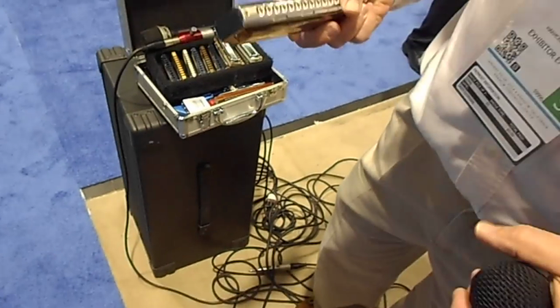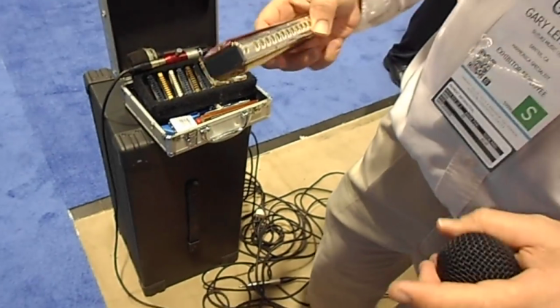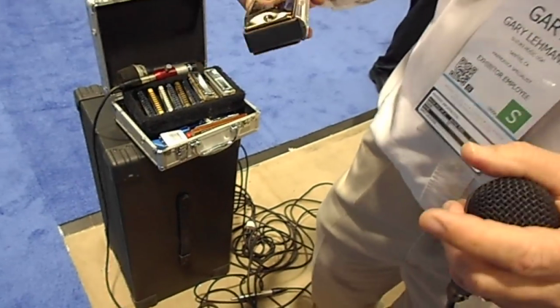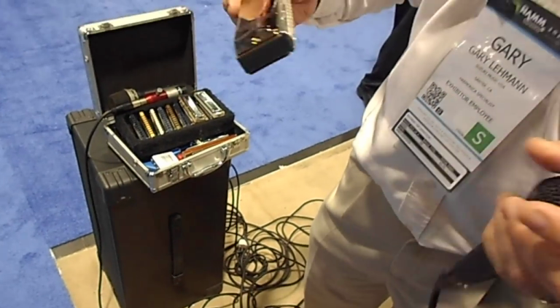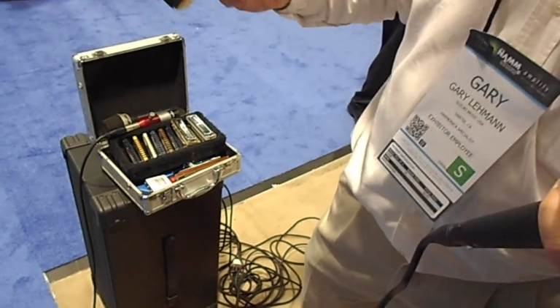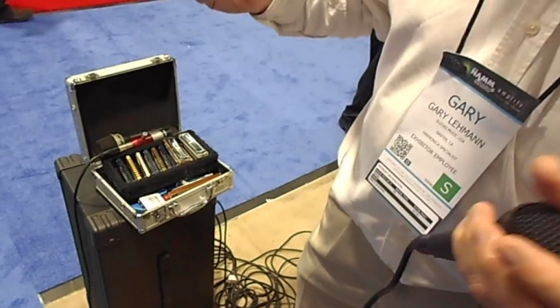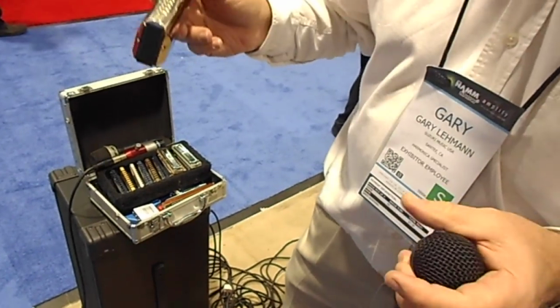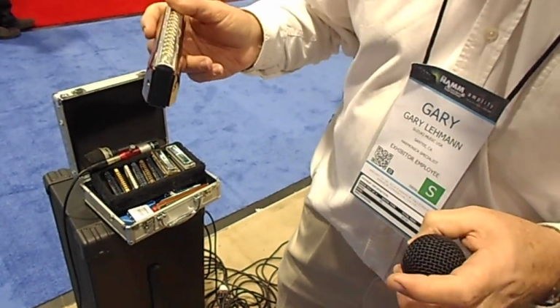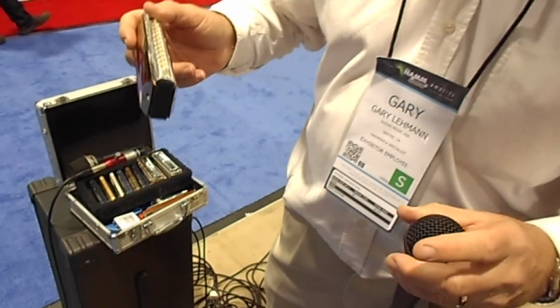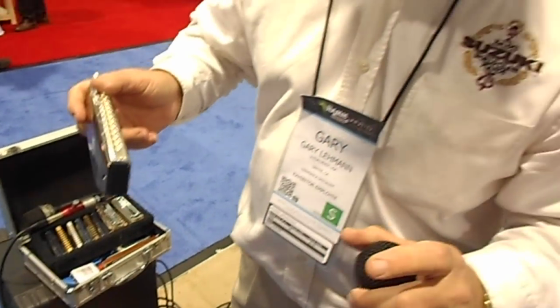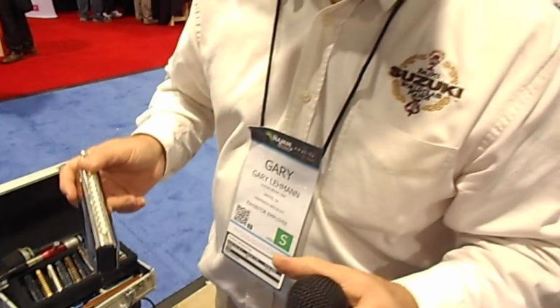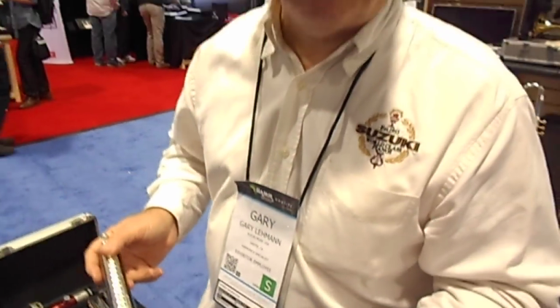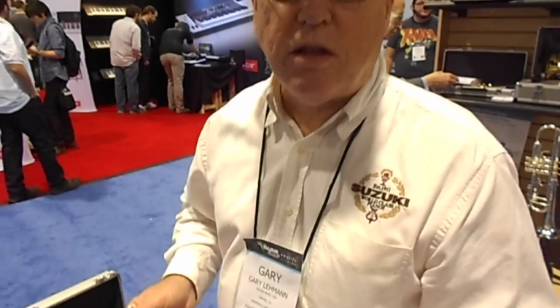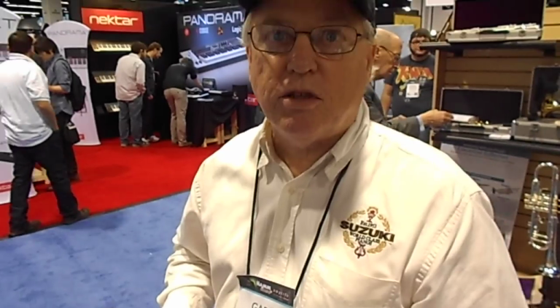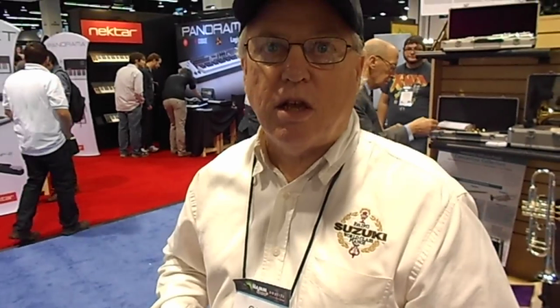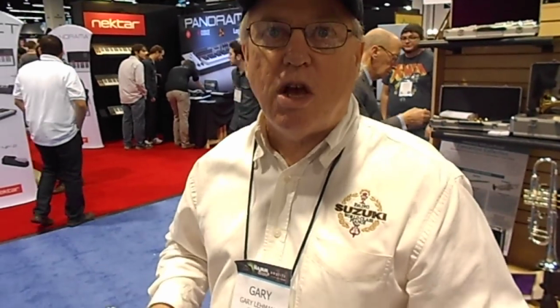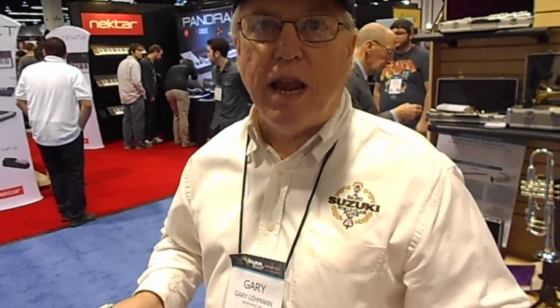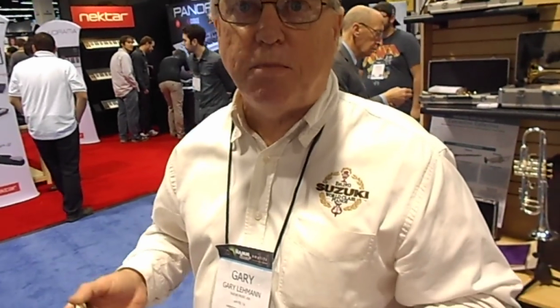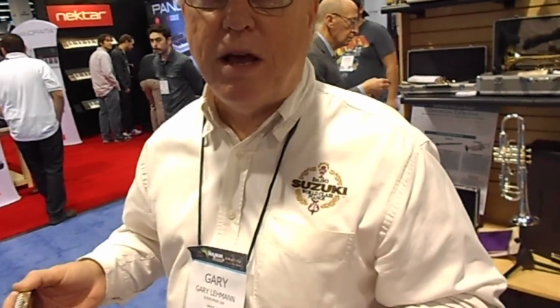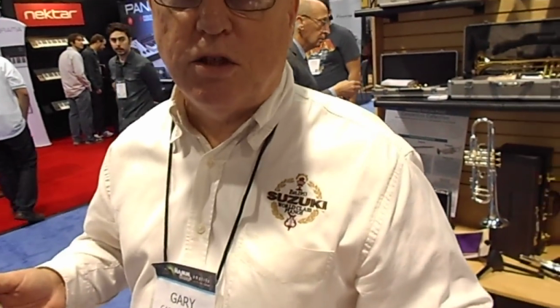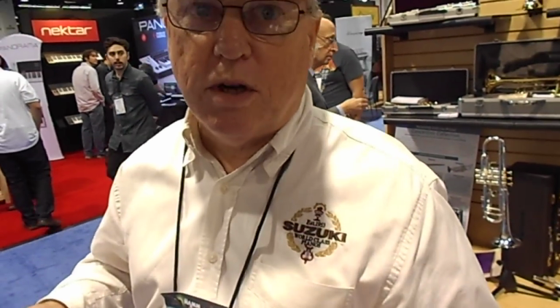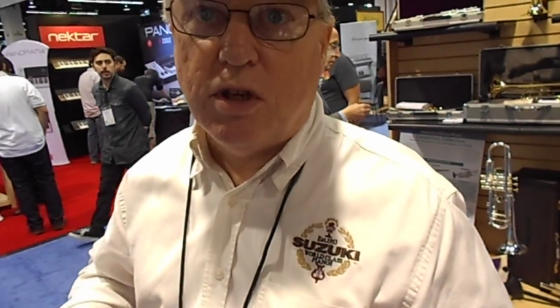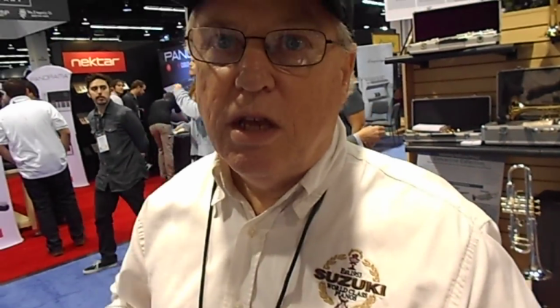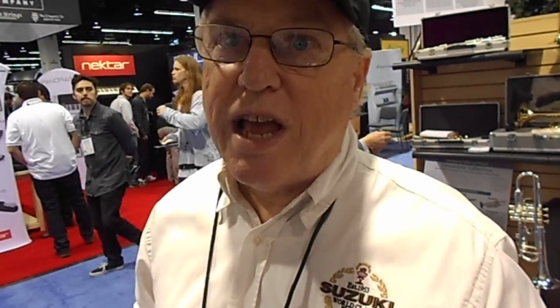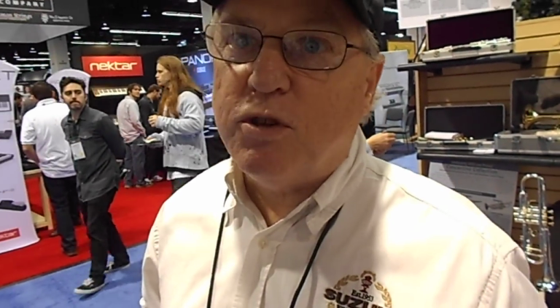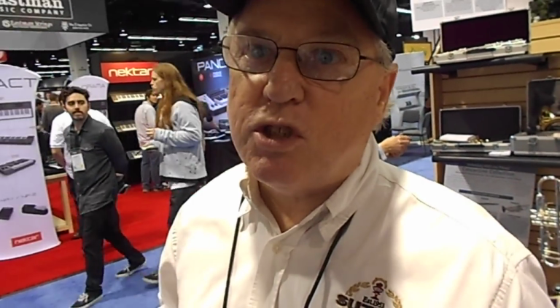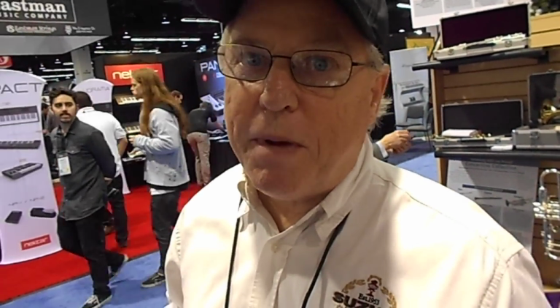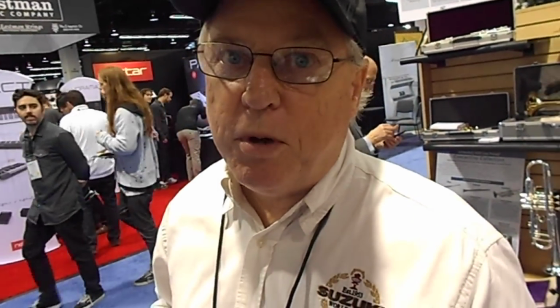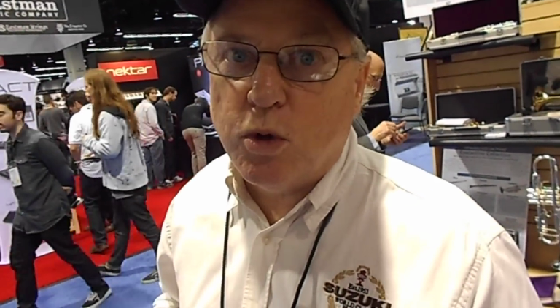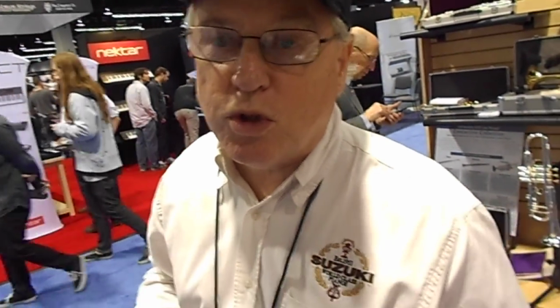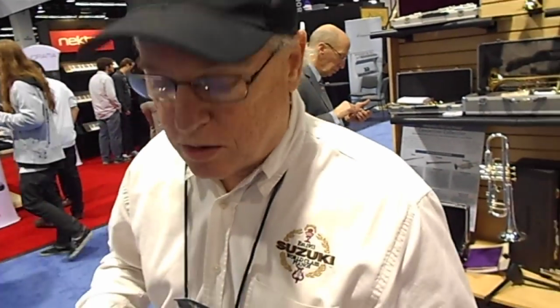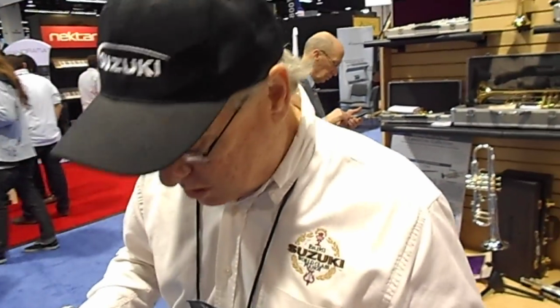And now, let me see, I'm going to play — I've got a song I like to play on this one, it's San Francisco Bay Blues. Alright.